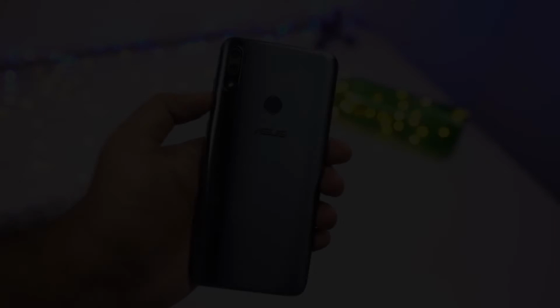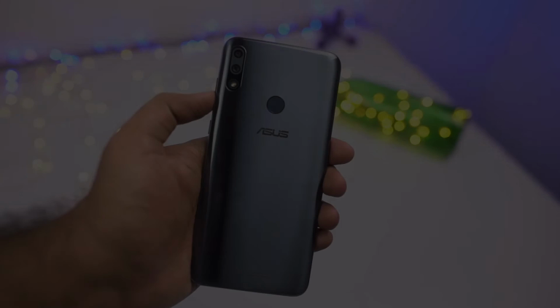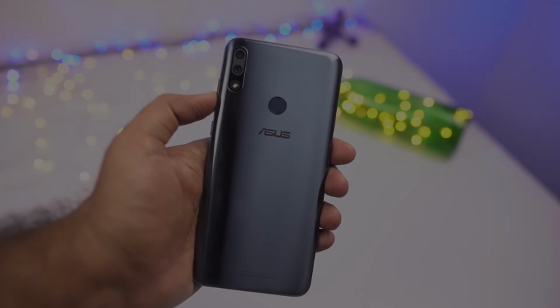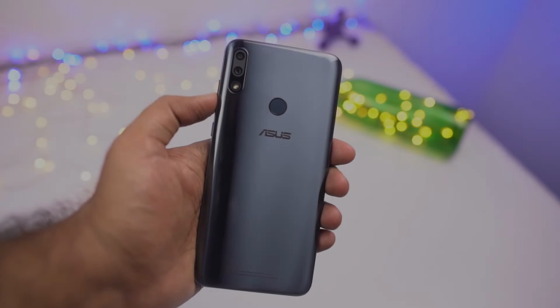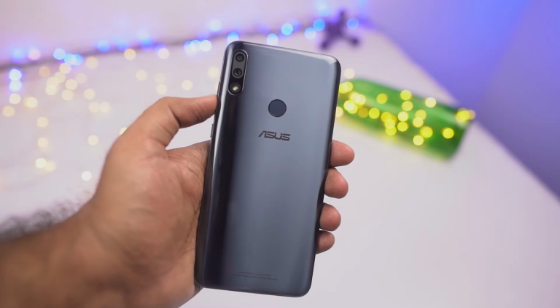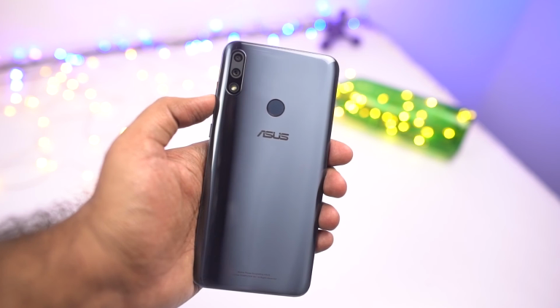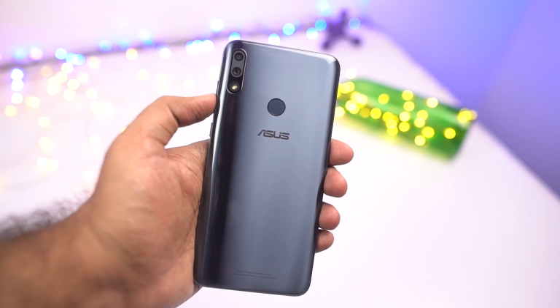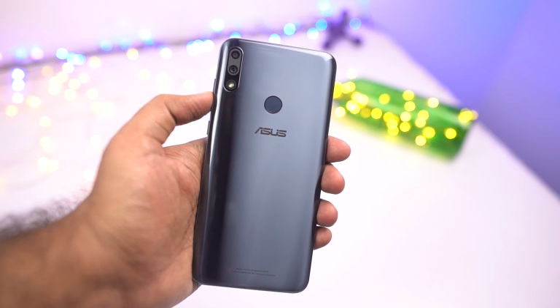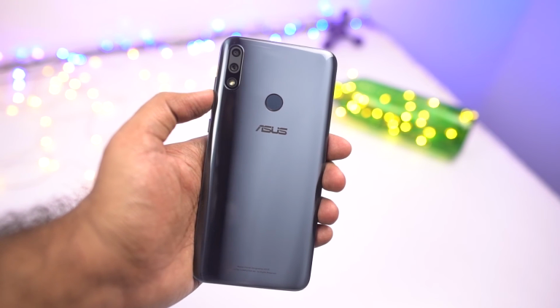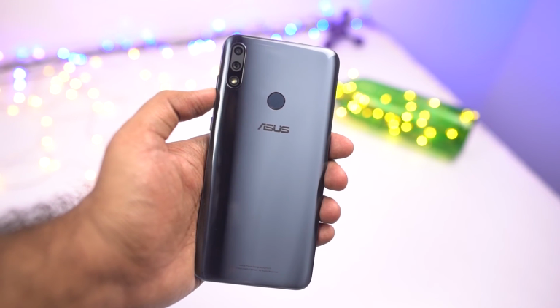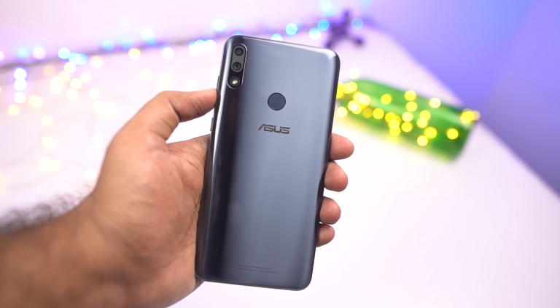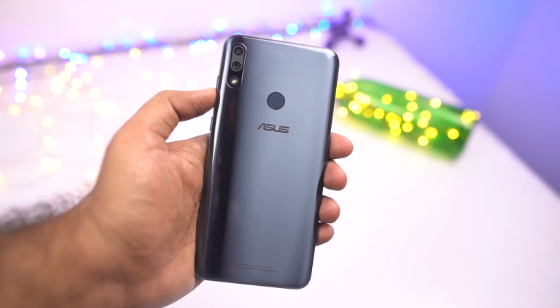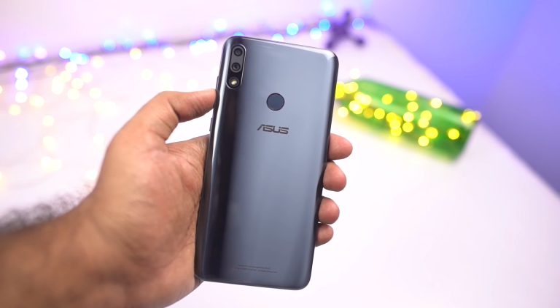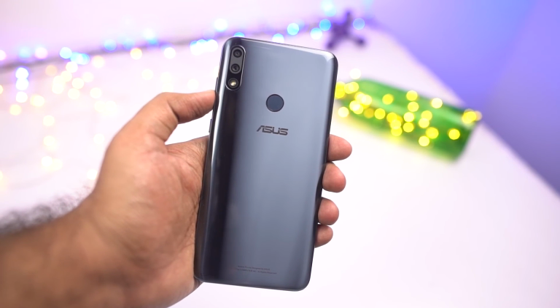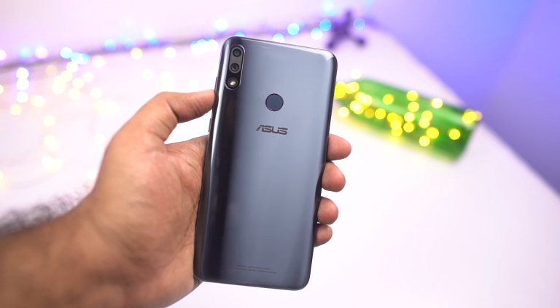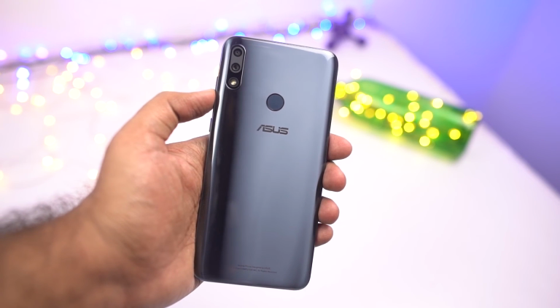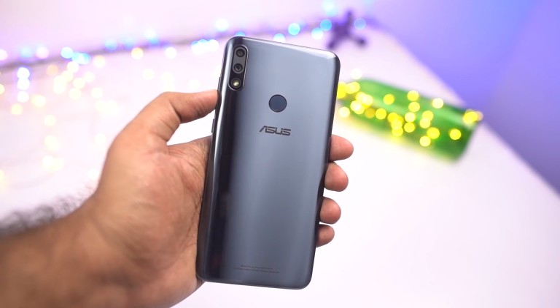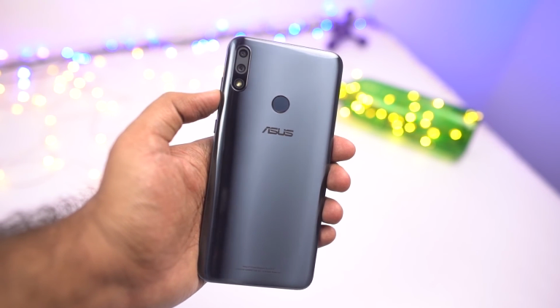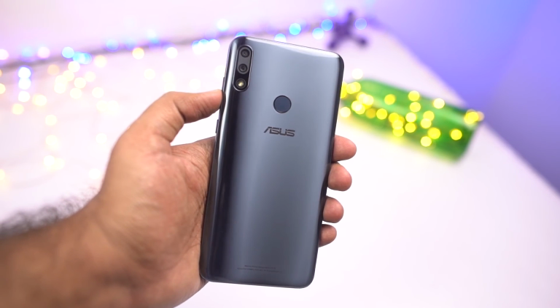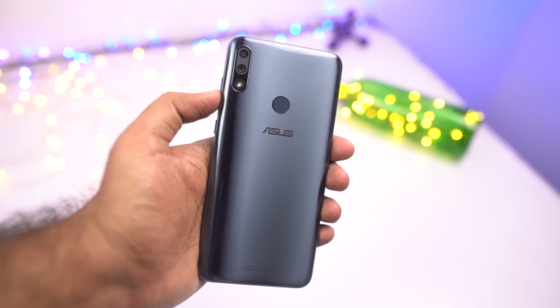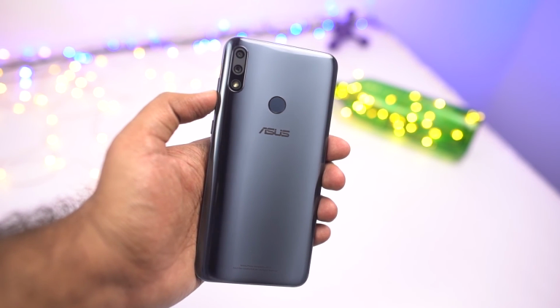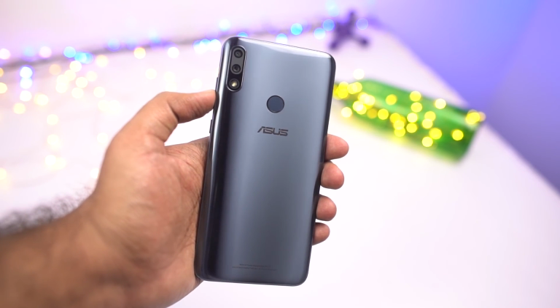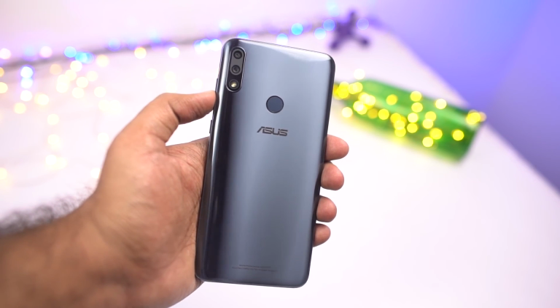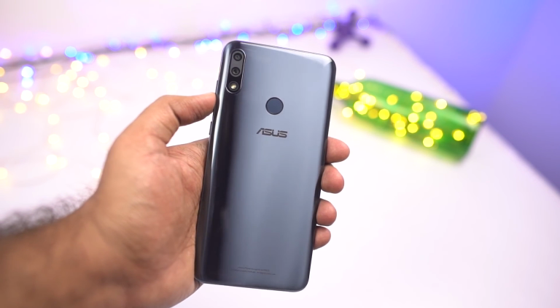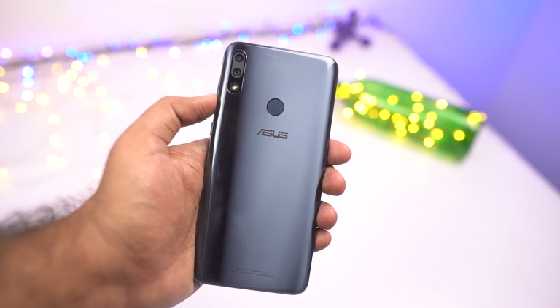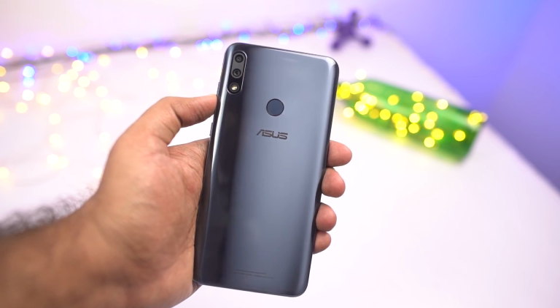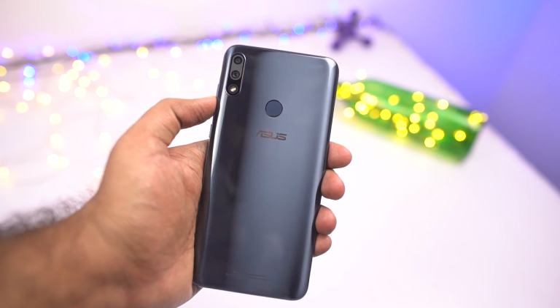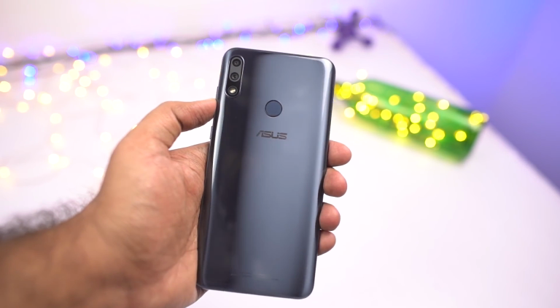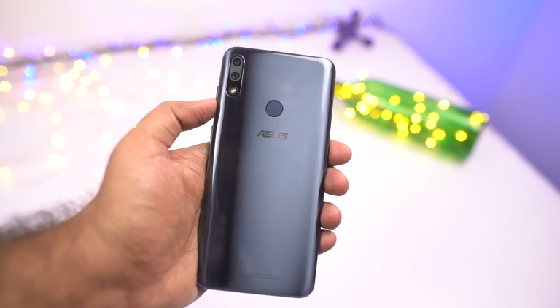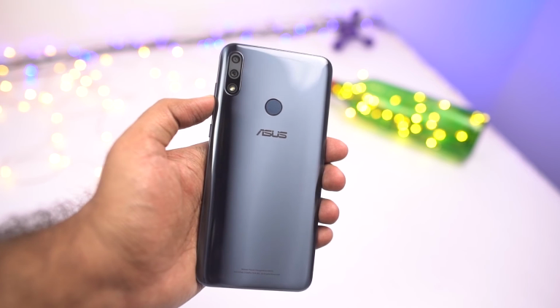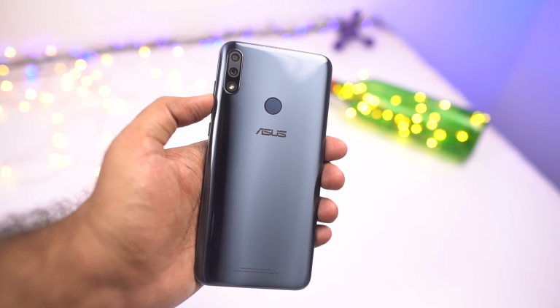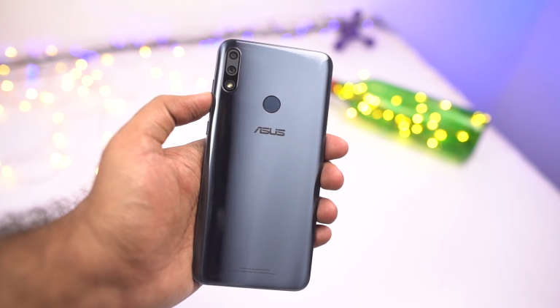Hi there guys, I'm Nigel from GradyTech and this is the camera review of the Asus Zenfone Max Pro M2.